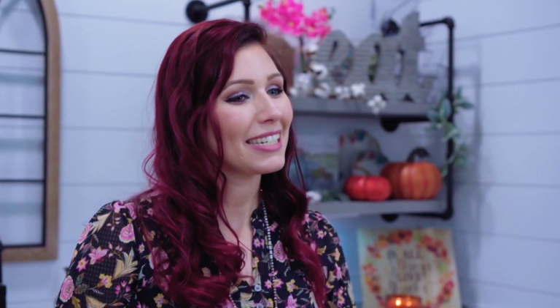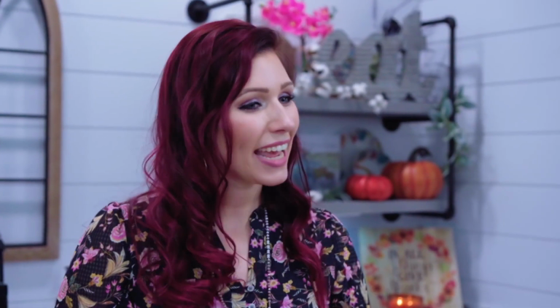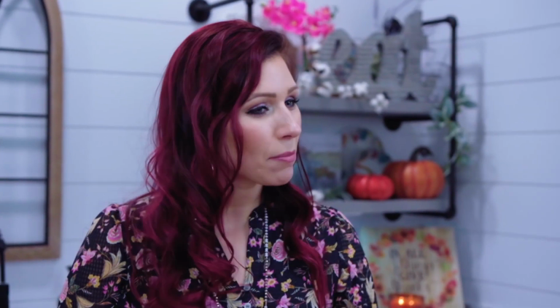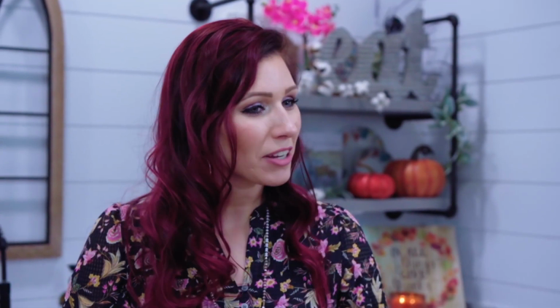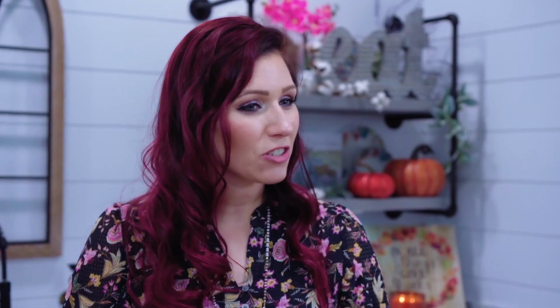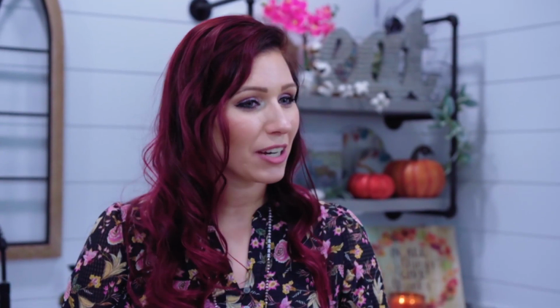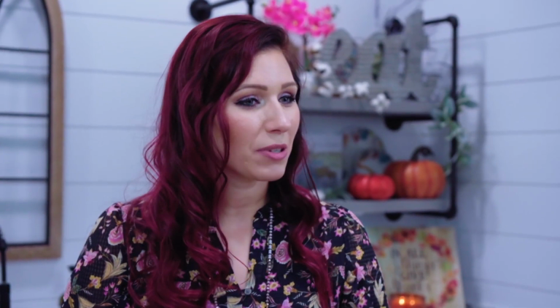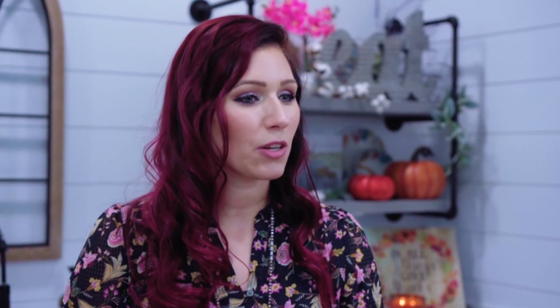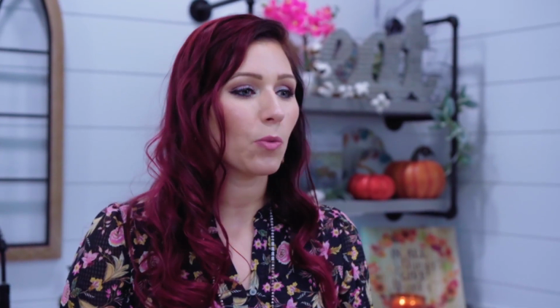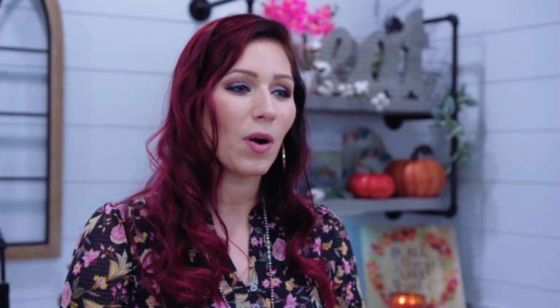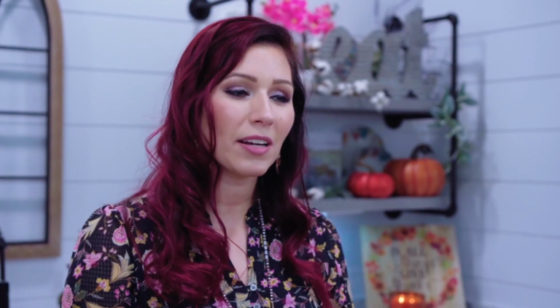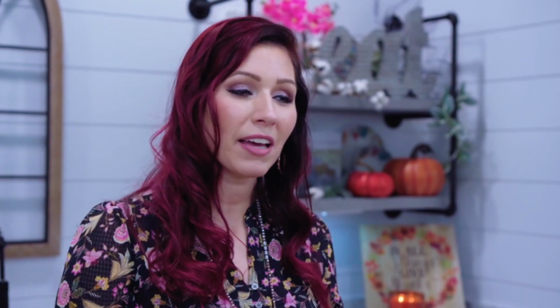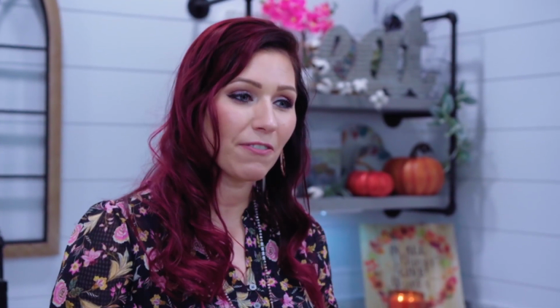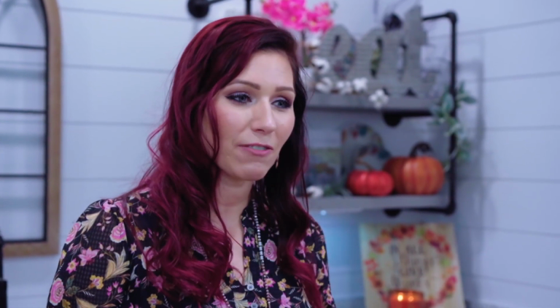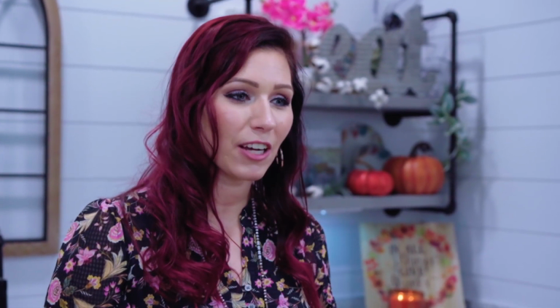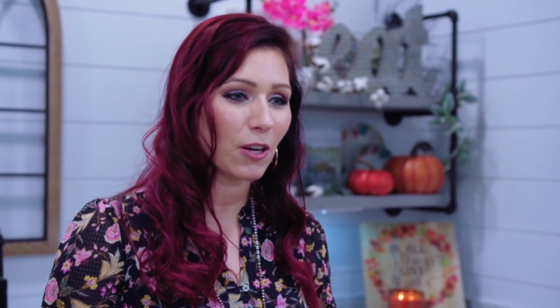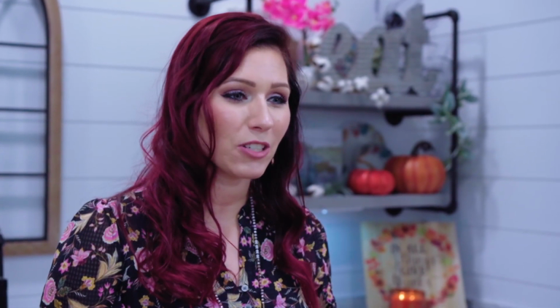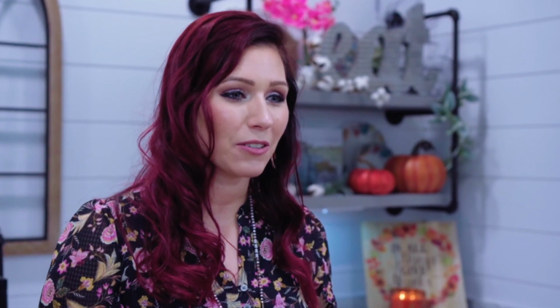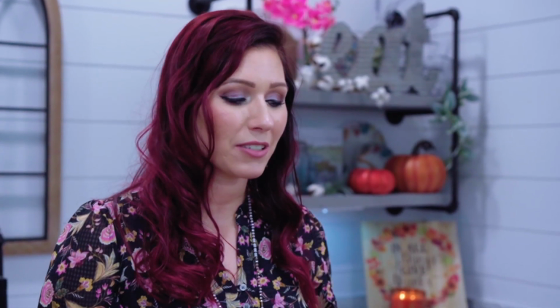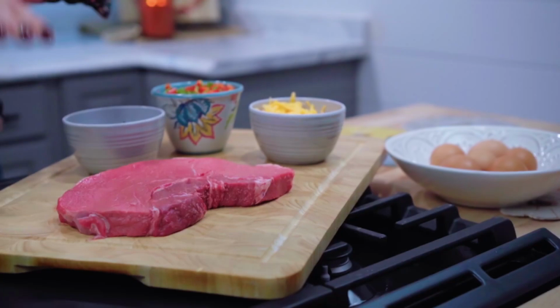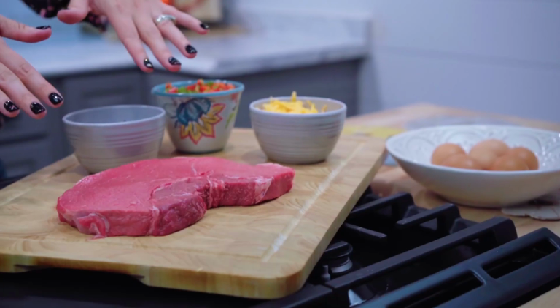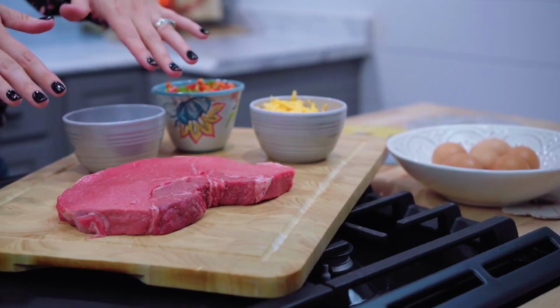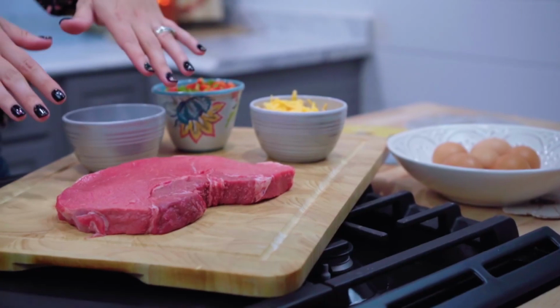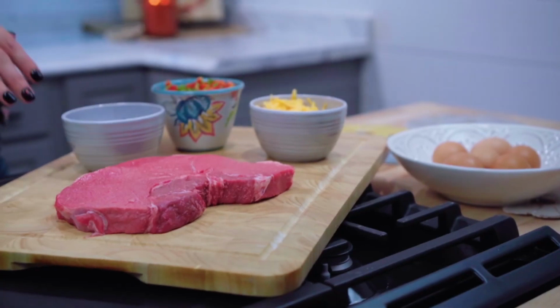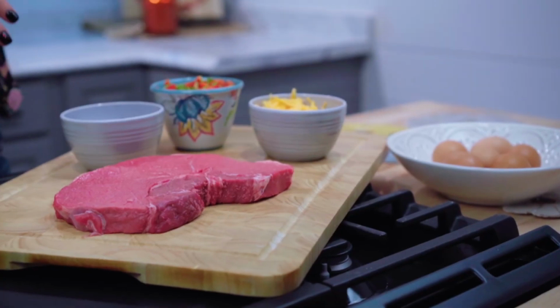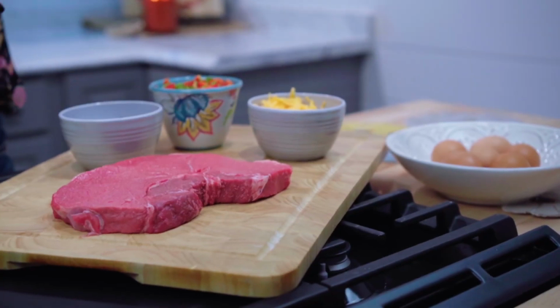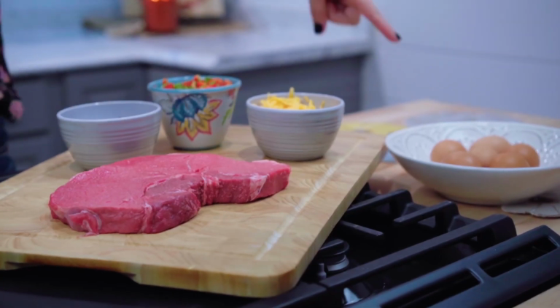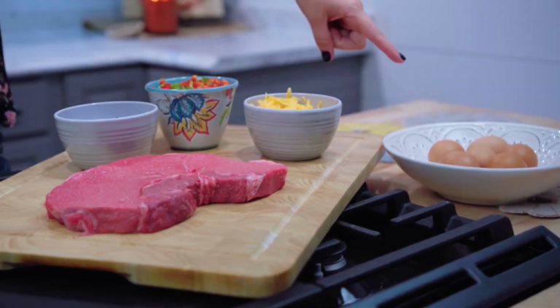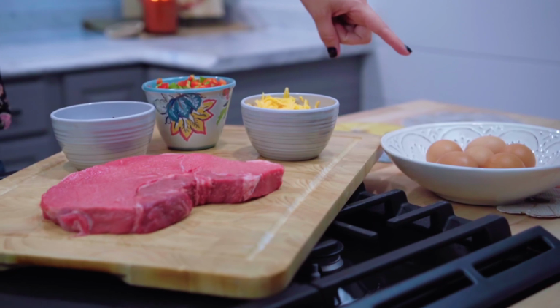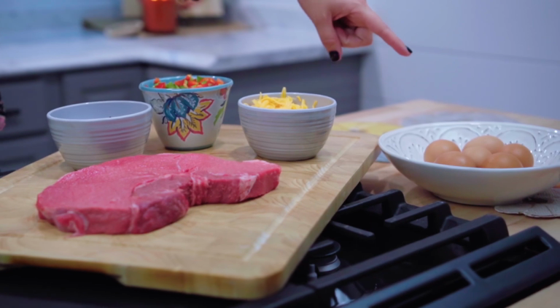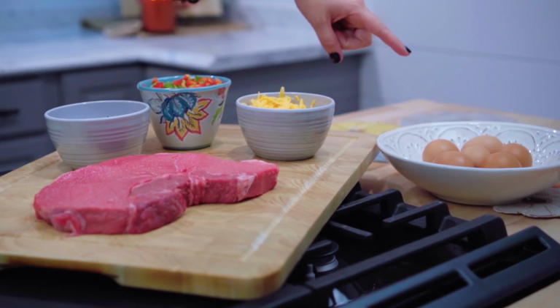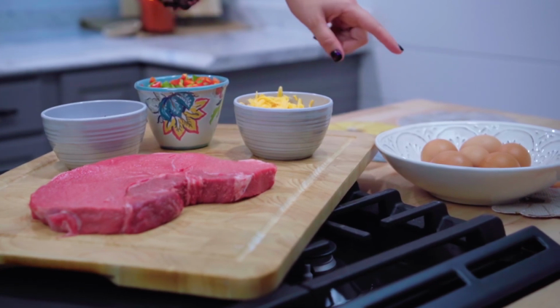Today I'm going to share with you one of my favorite go-tos: steak and eggs.